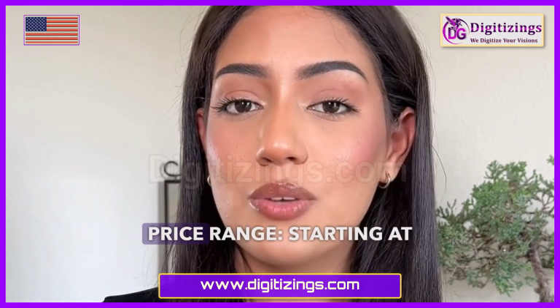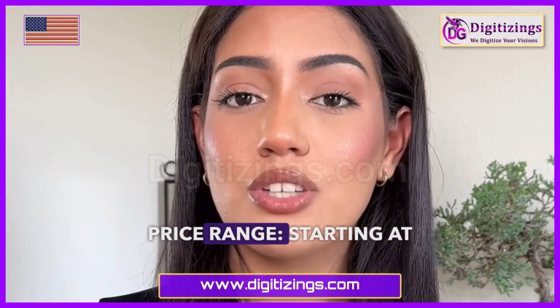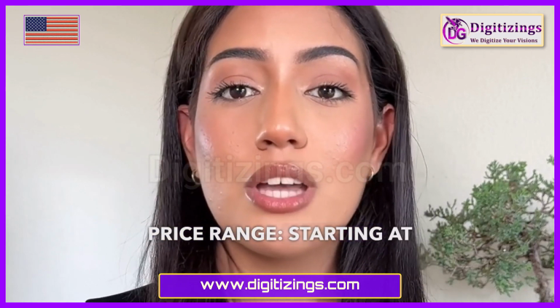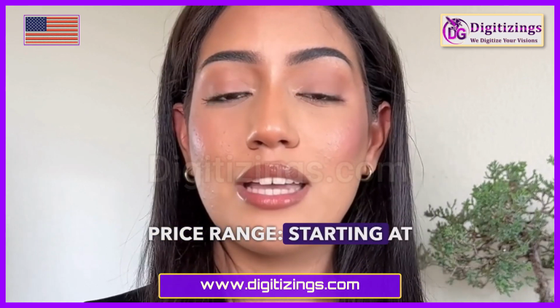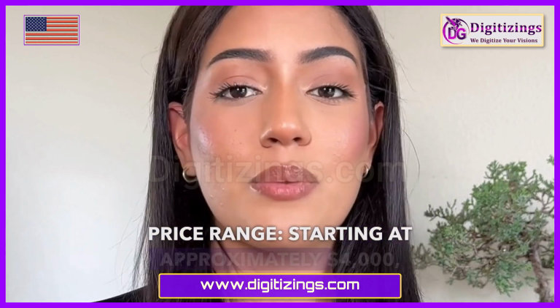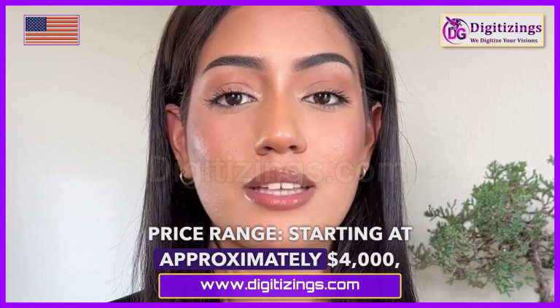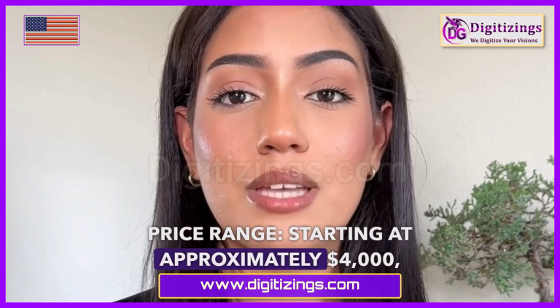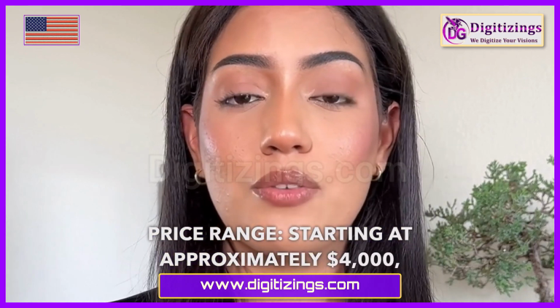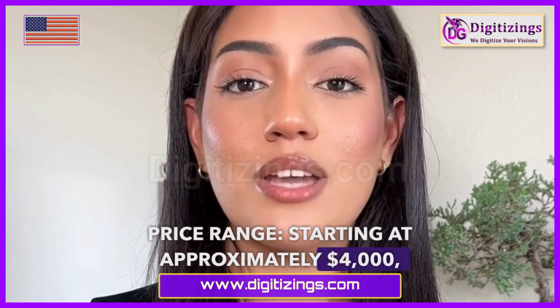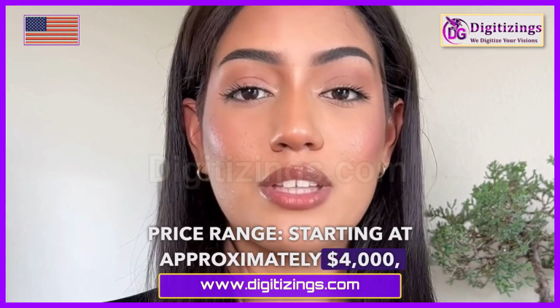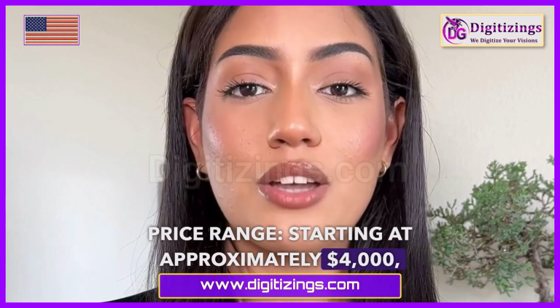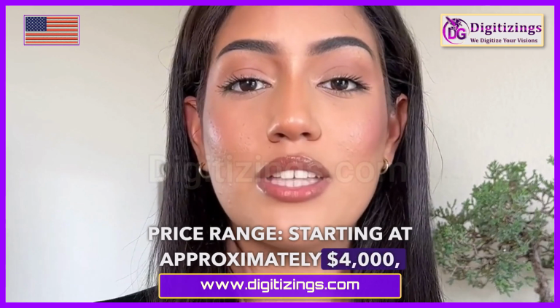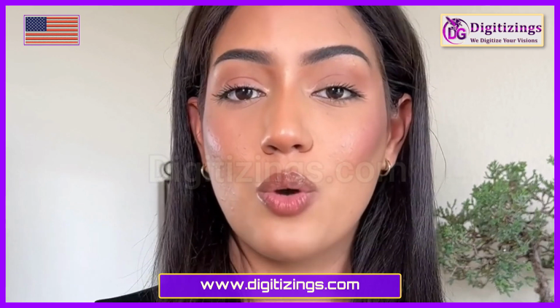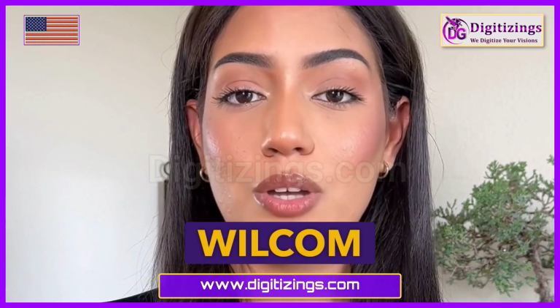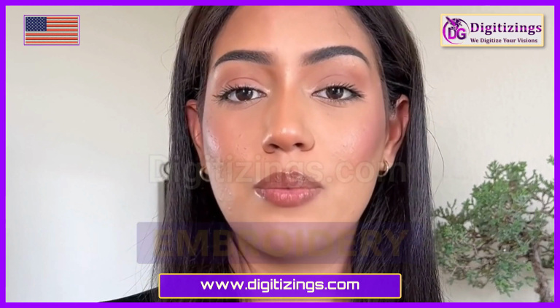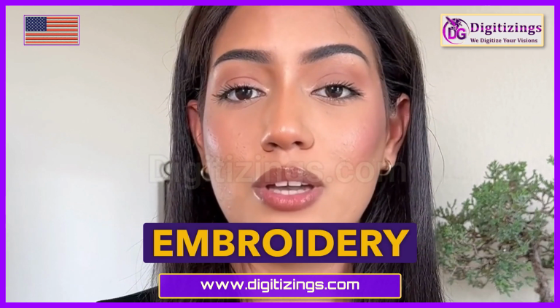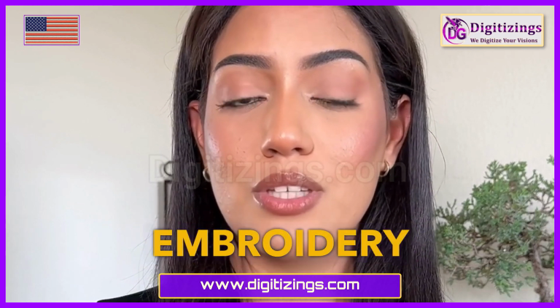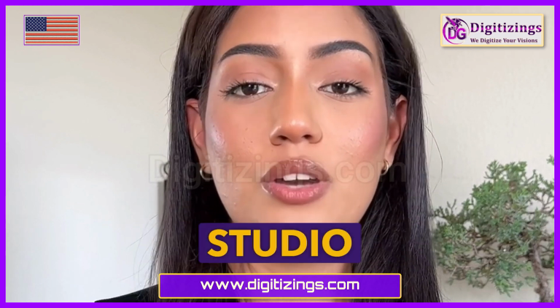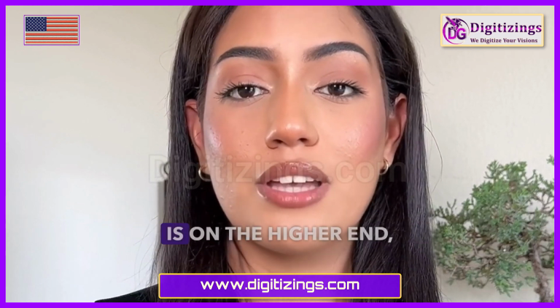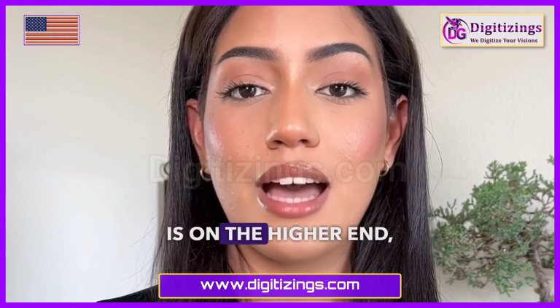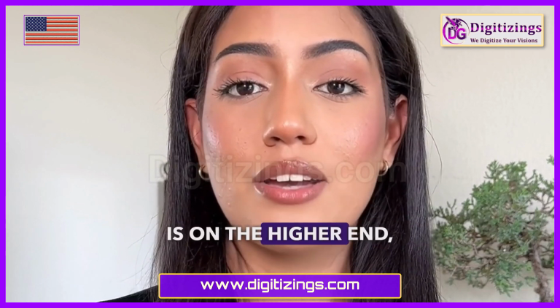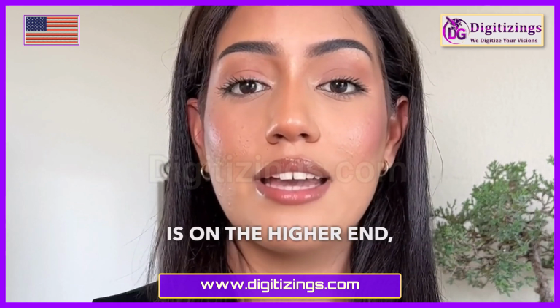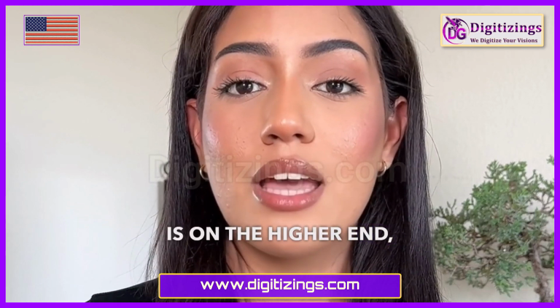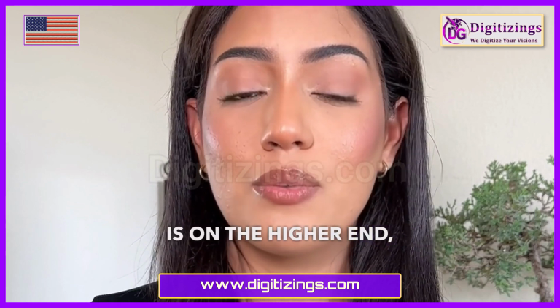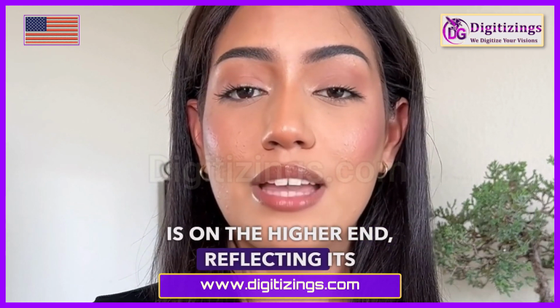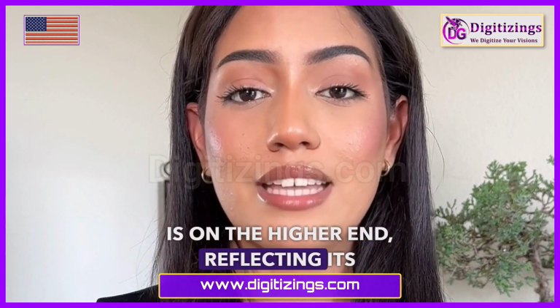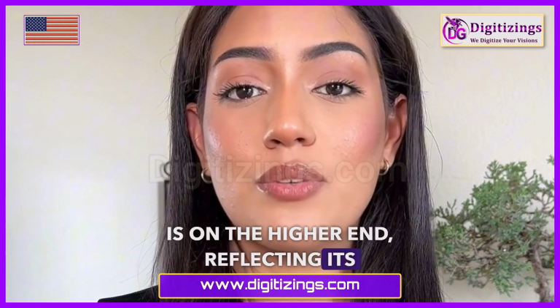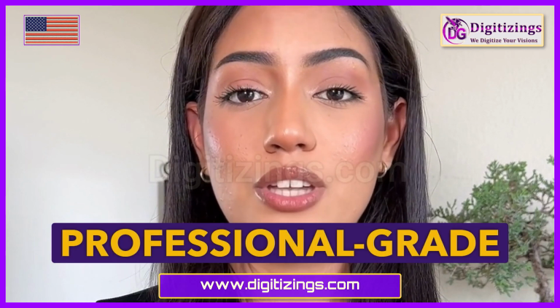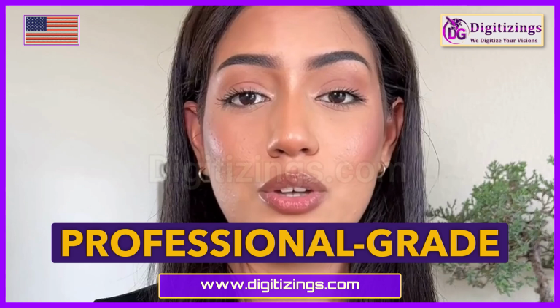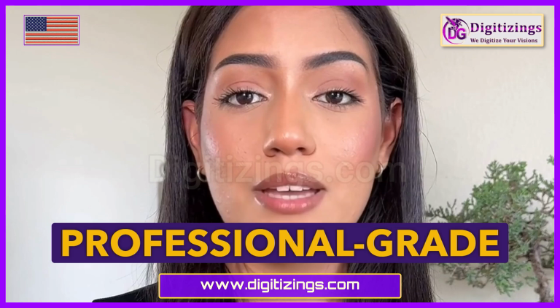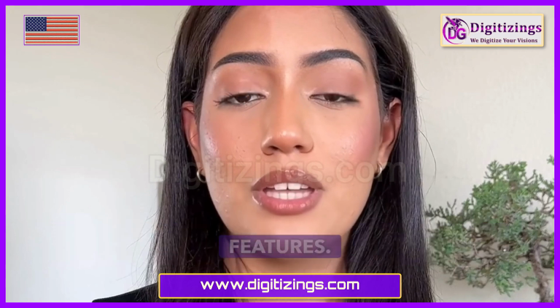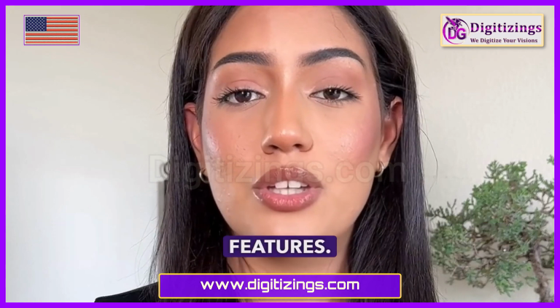Price range starting at approximately $4,000. Wilkom Embroidery Studio is on the higher end, reflecting its professional-grade features.